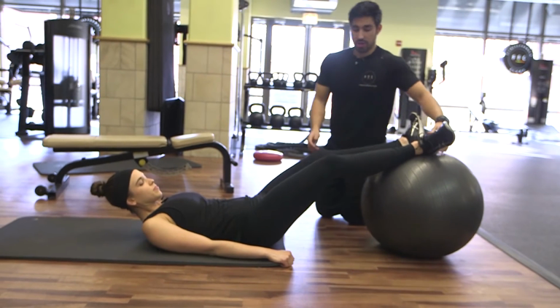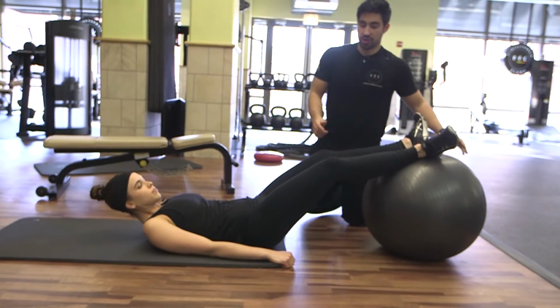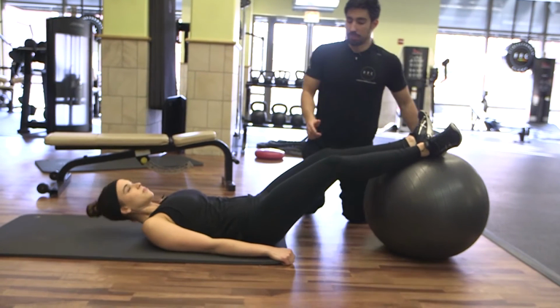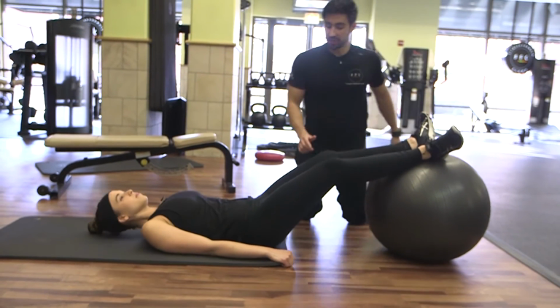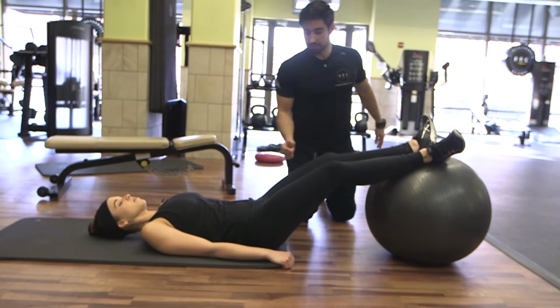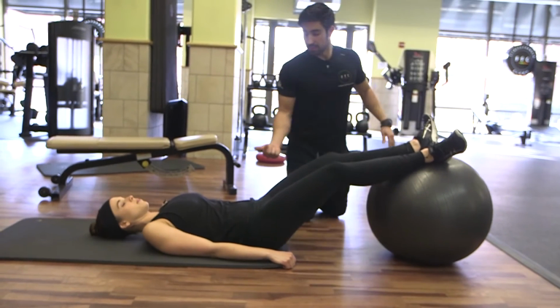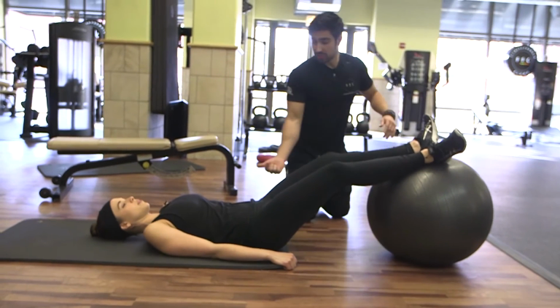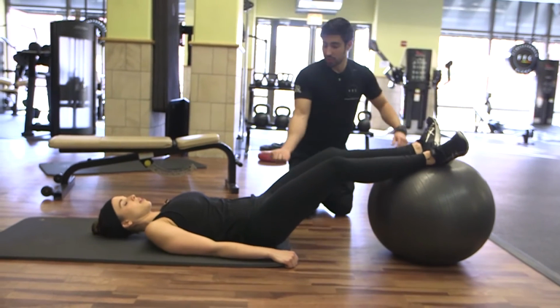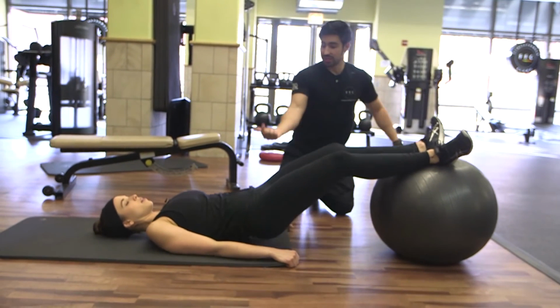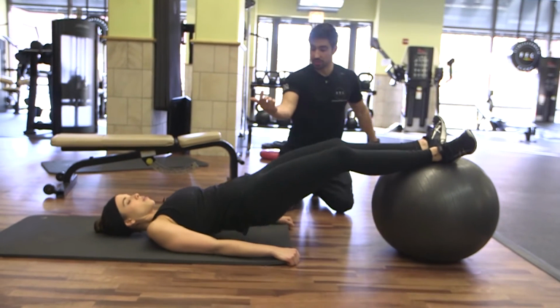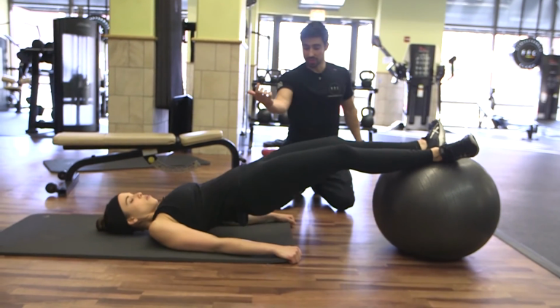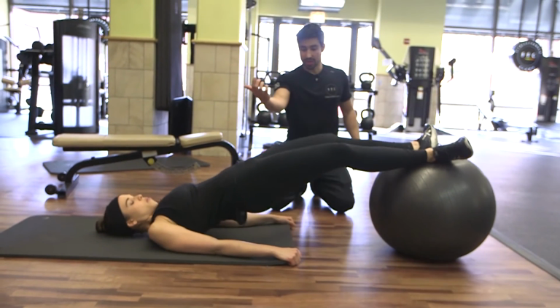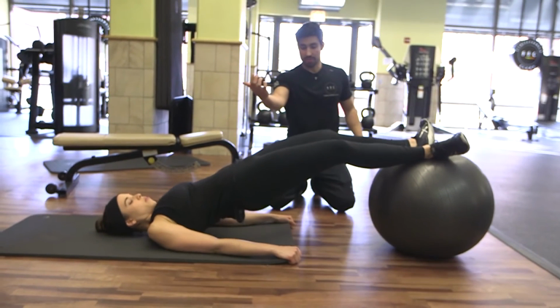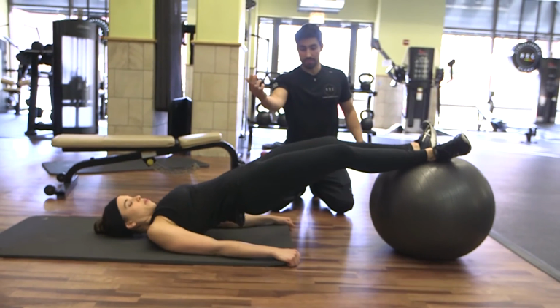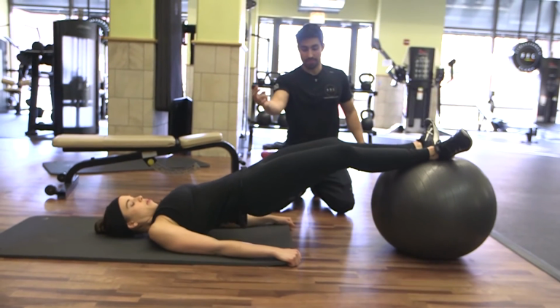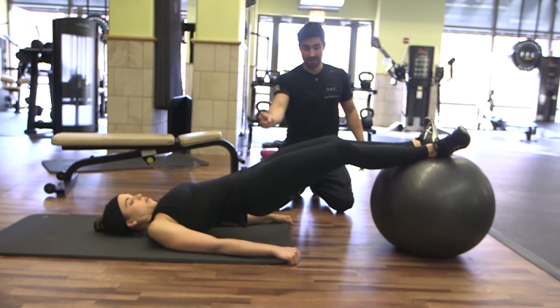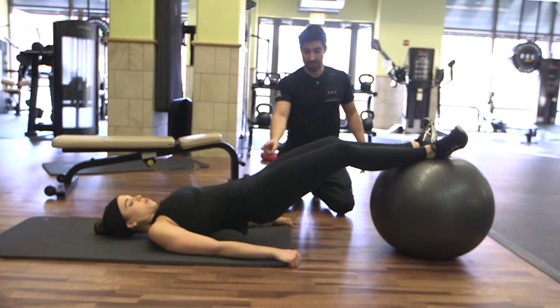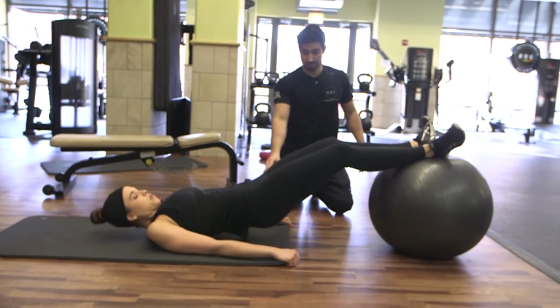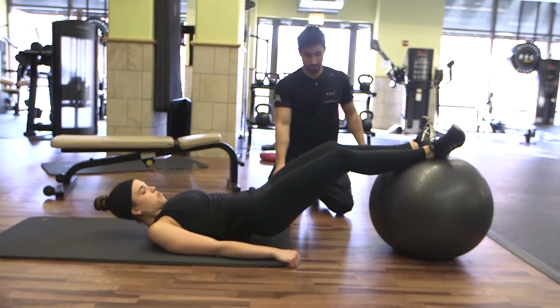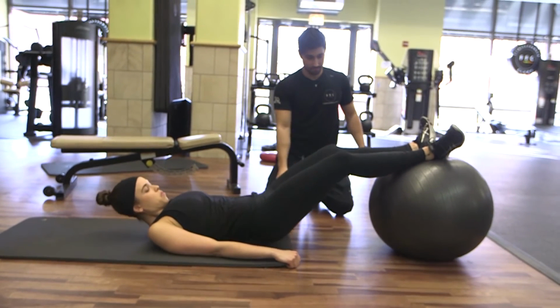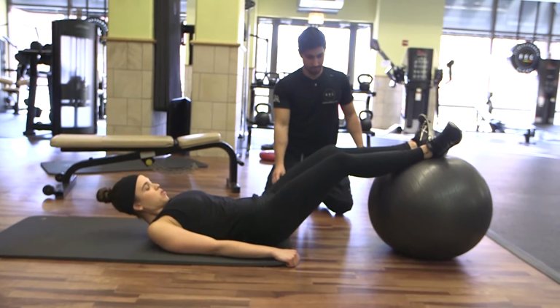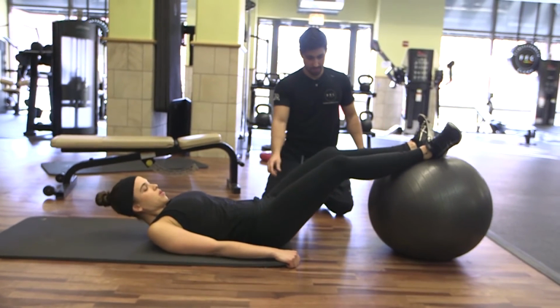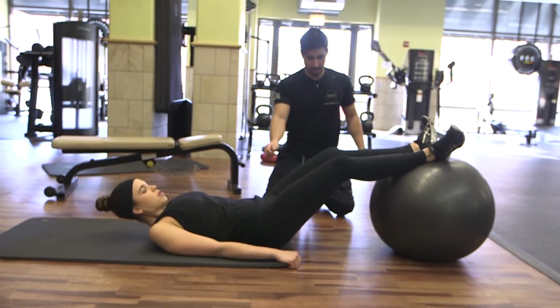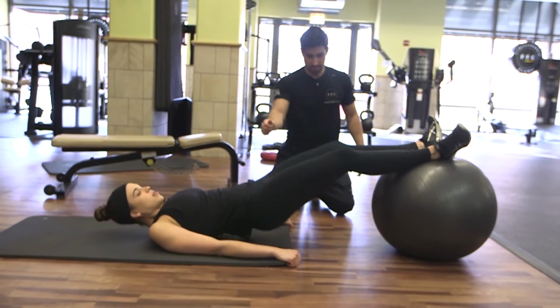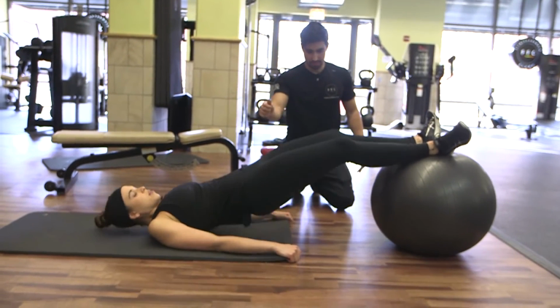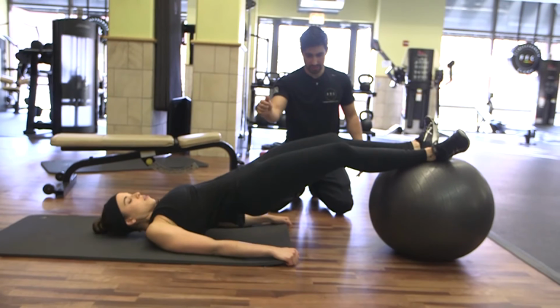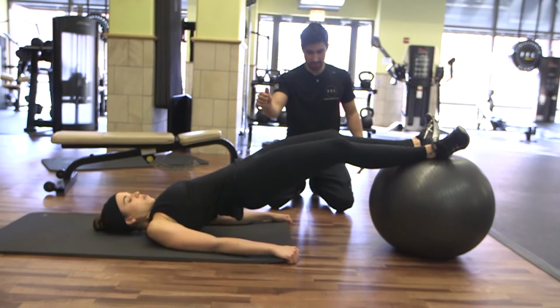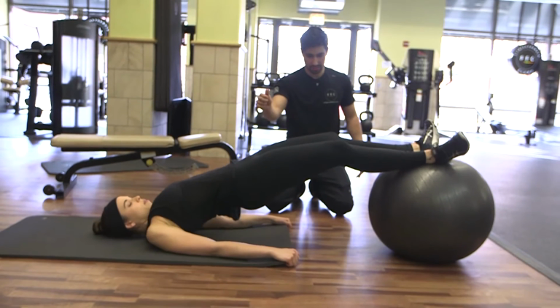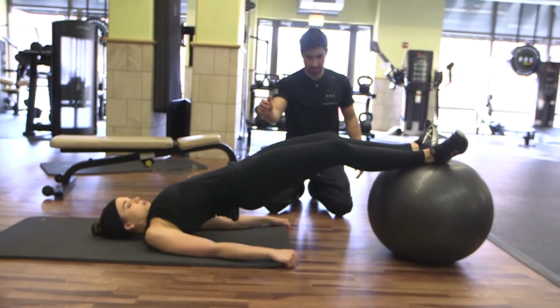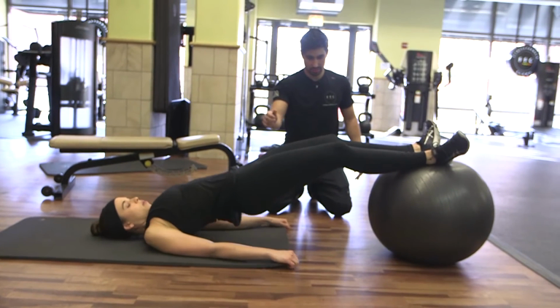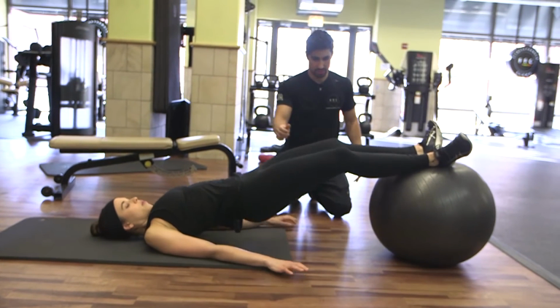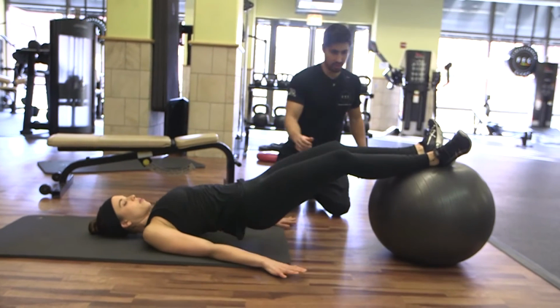You're going to push up, squeeze the glute at the top, back down. Up, squeeze. Good.